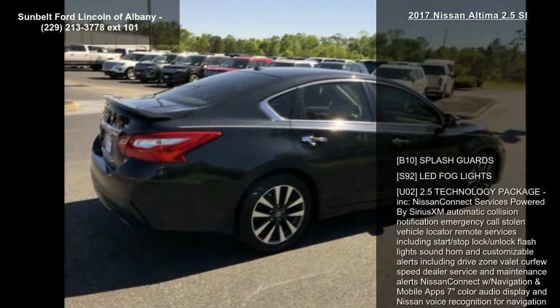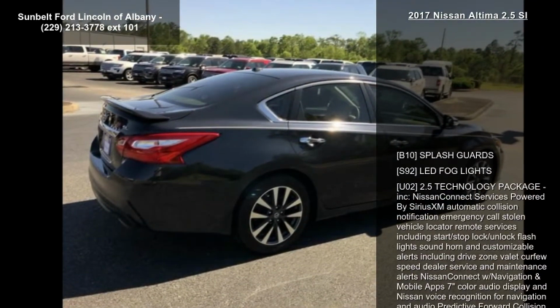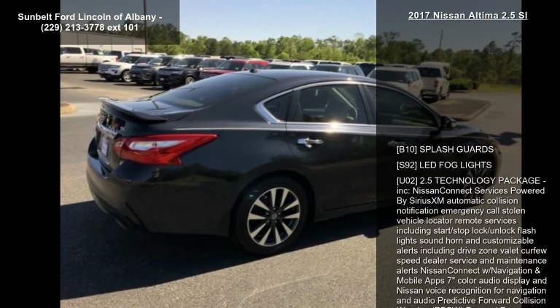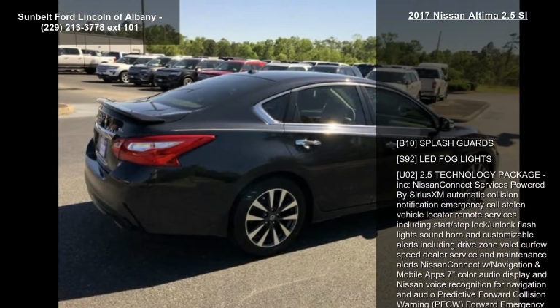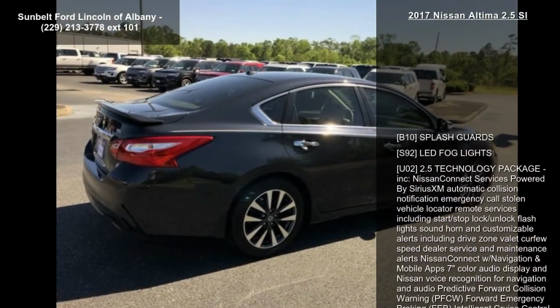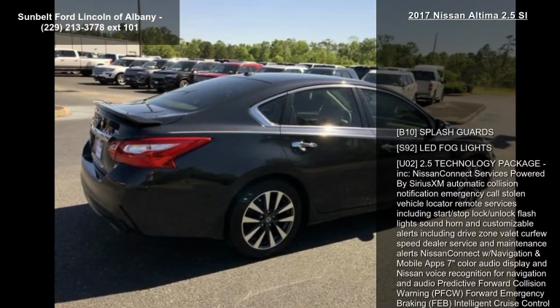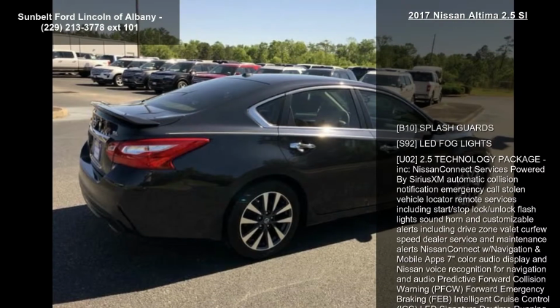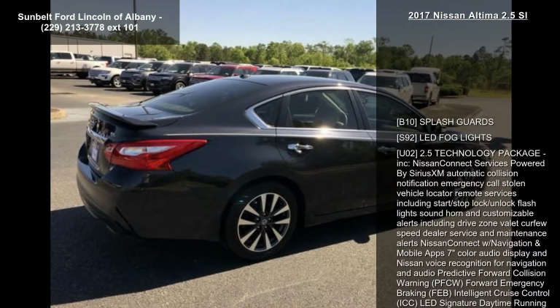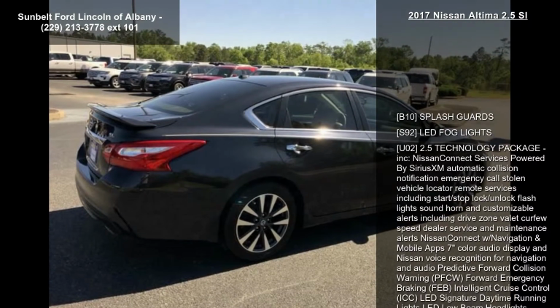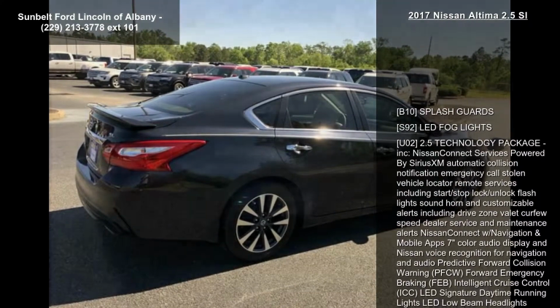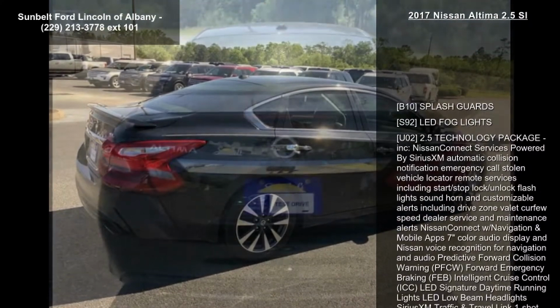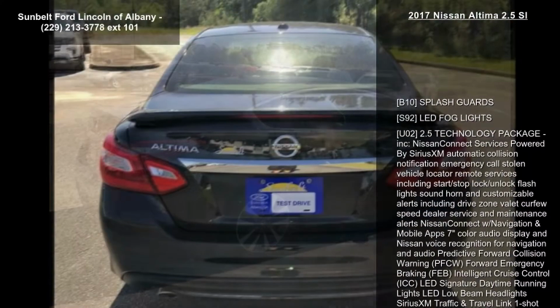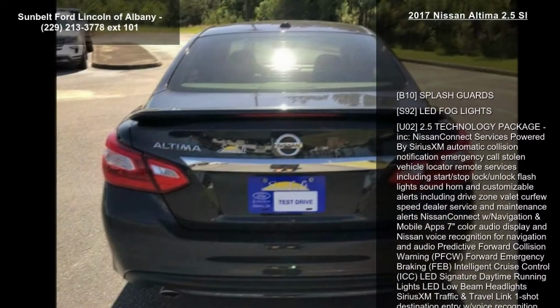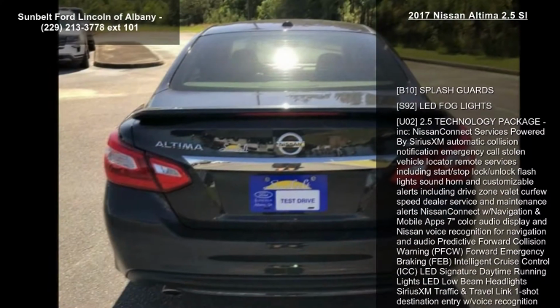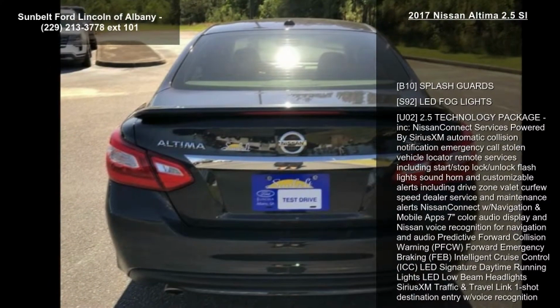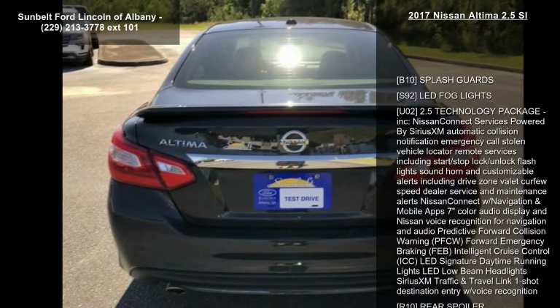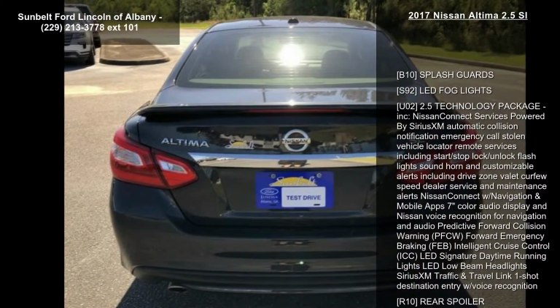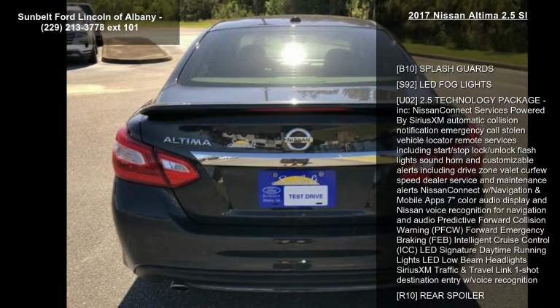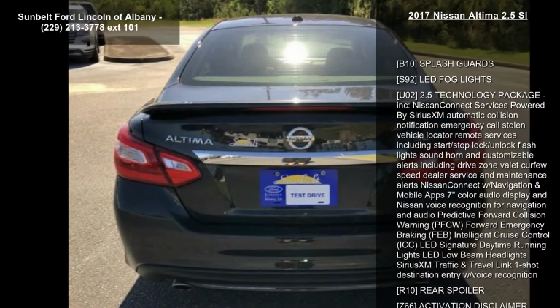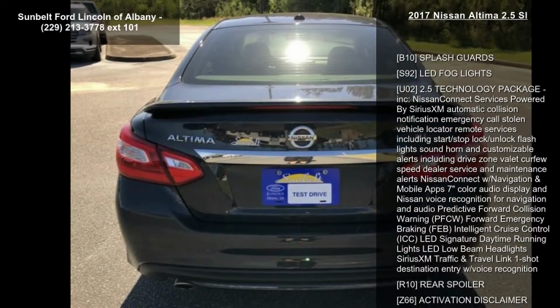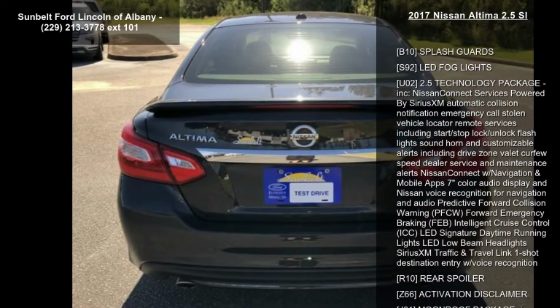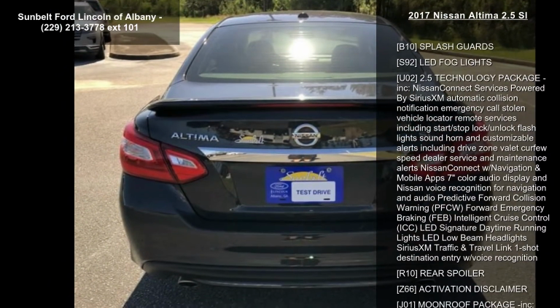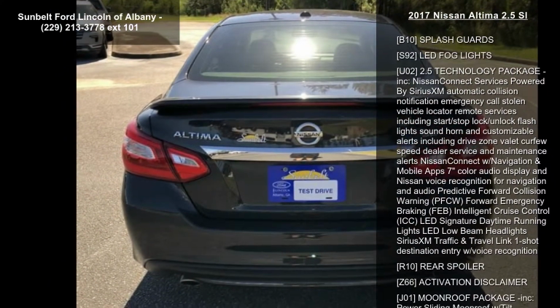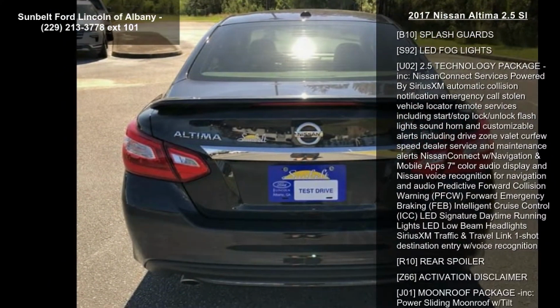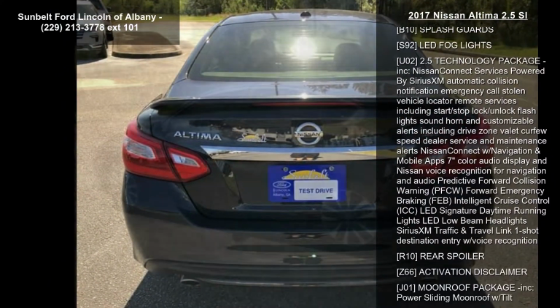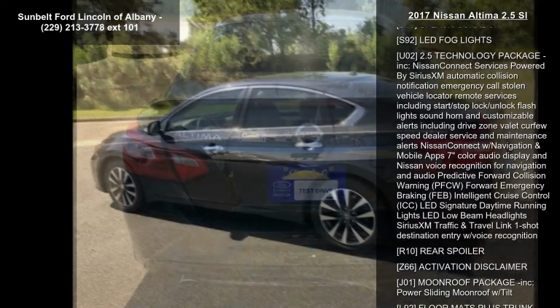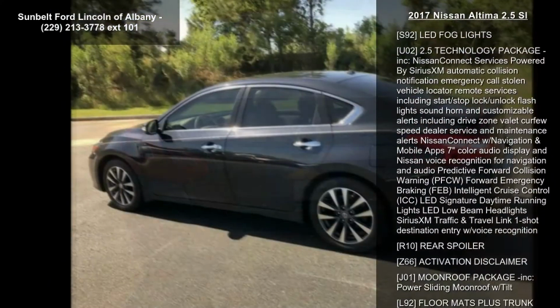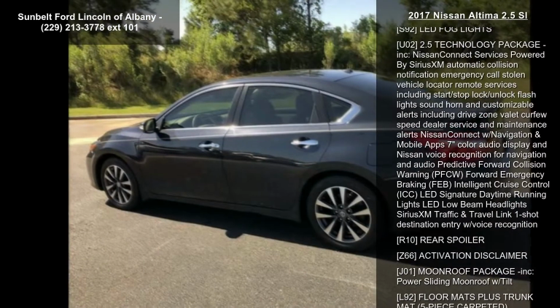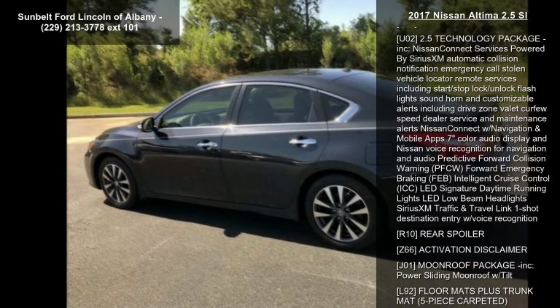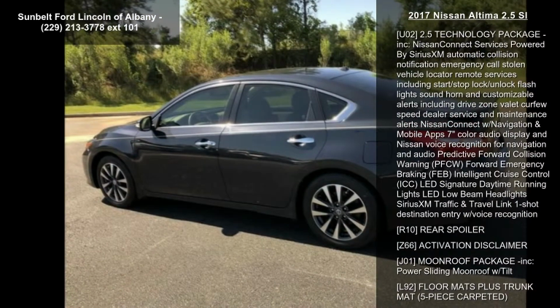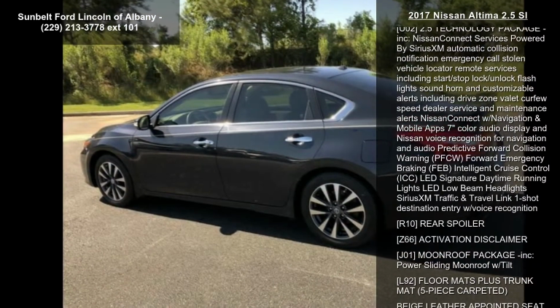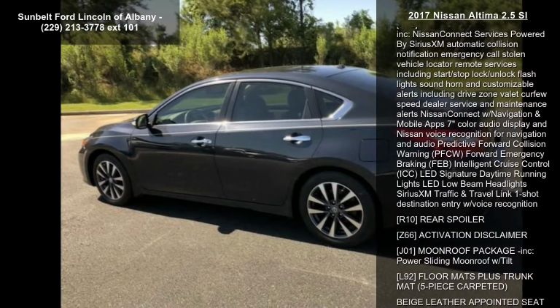This vehicle's top features include: B10 Splash Guards, S92 LED Fog Lights, and U2 2.5 Technology Package included.